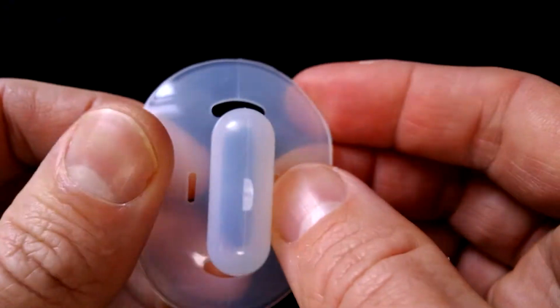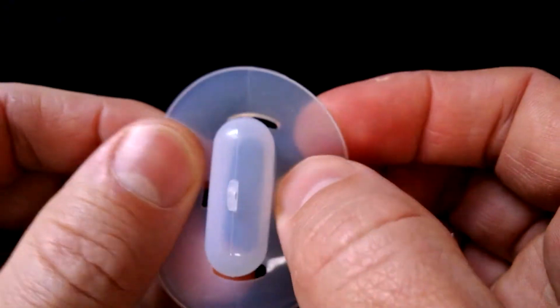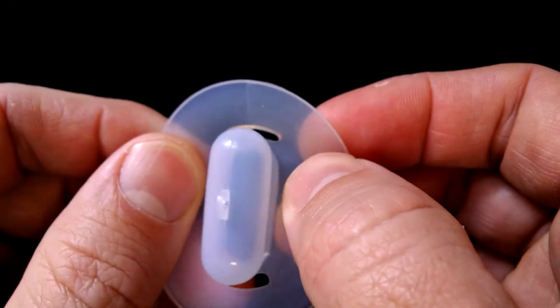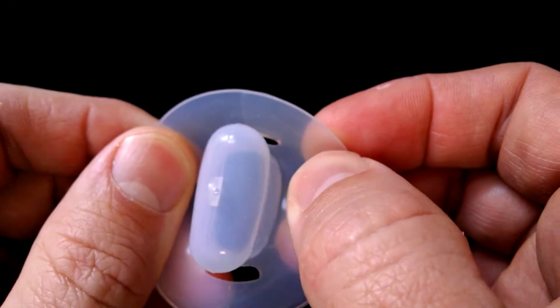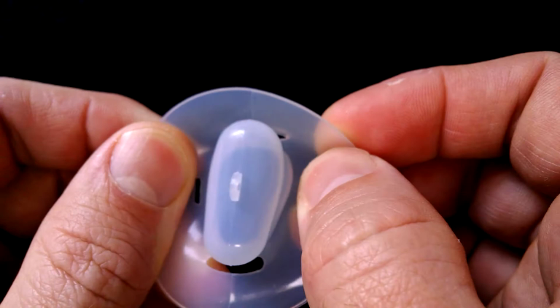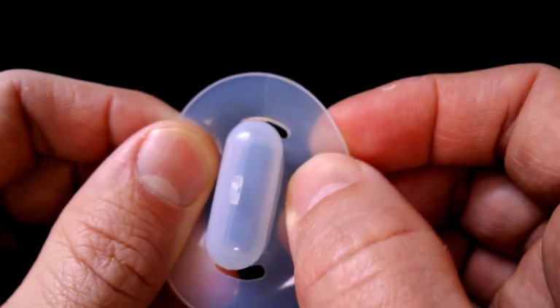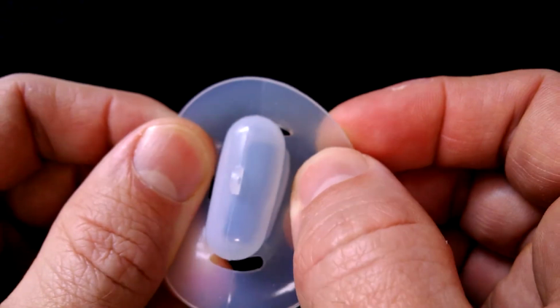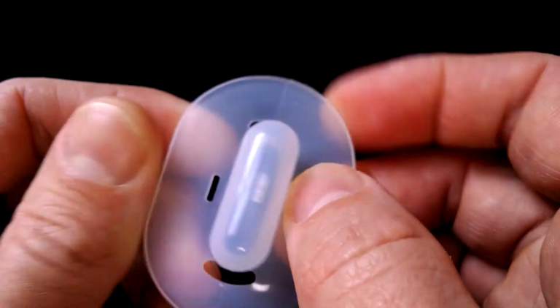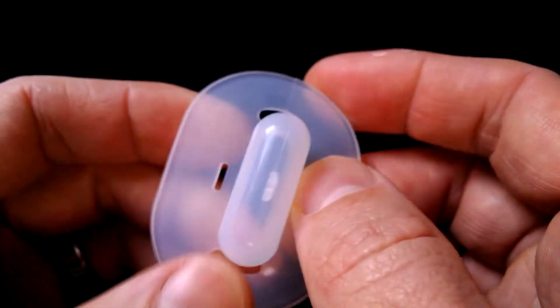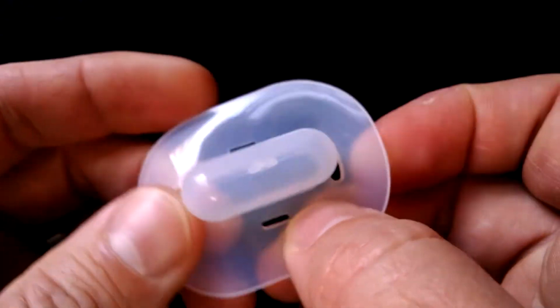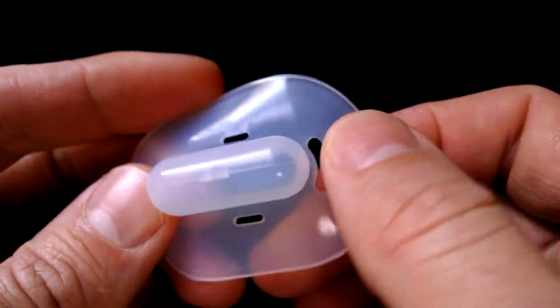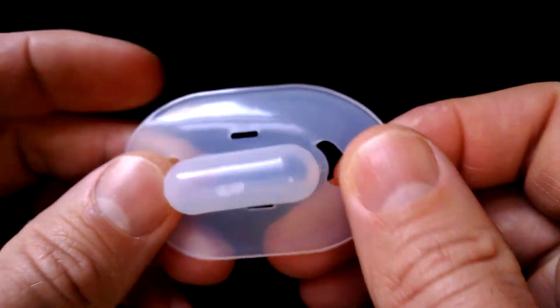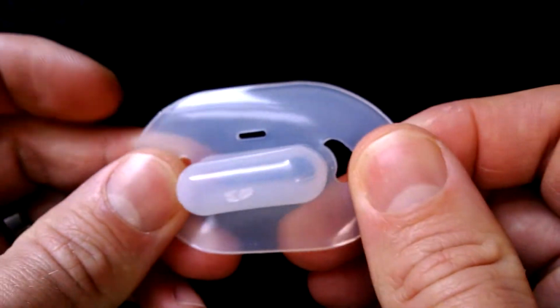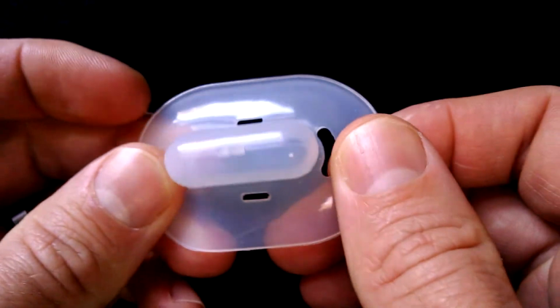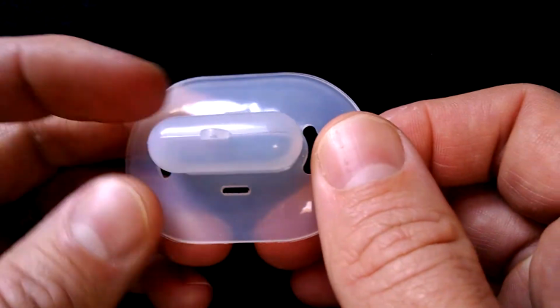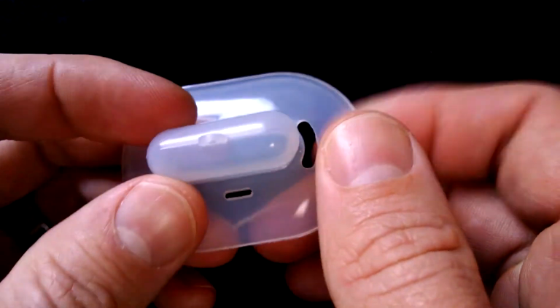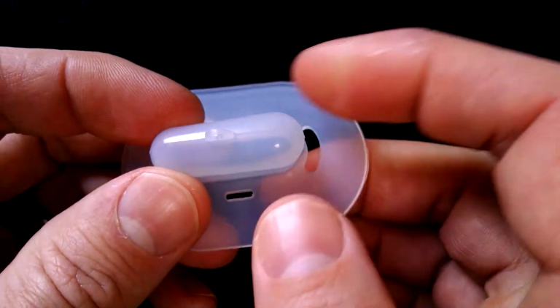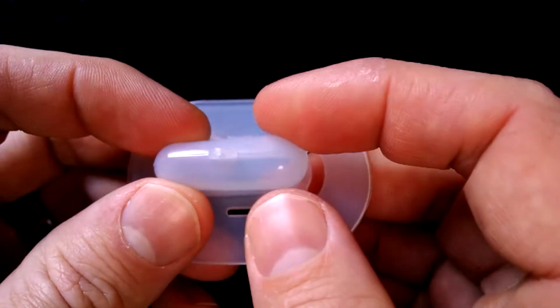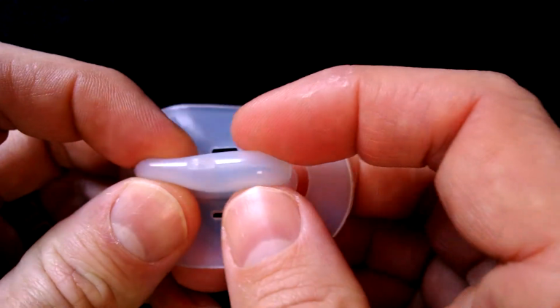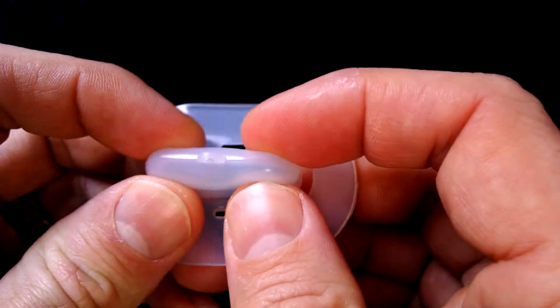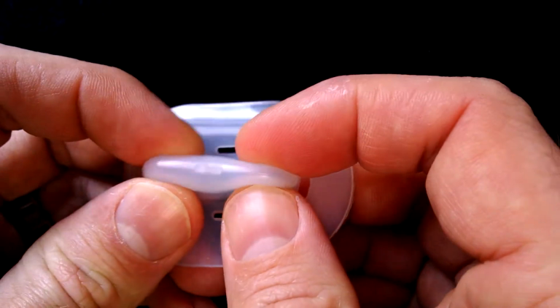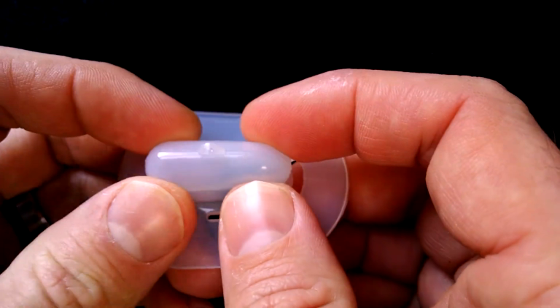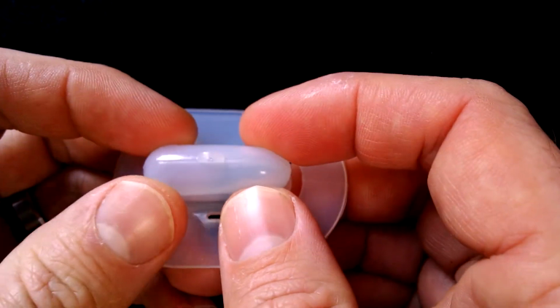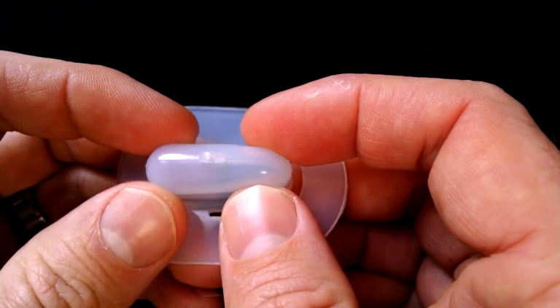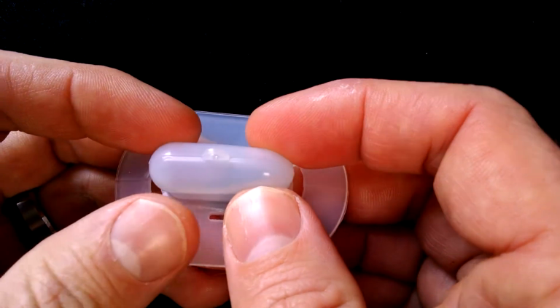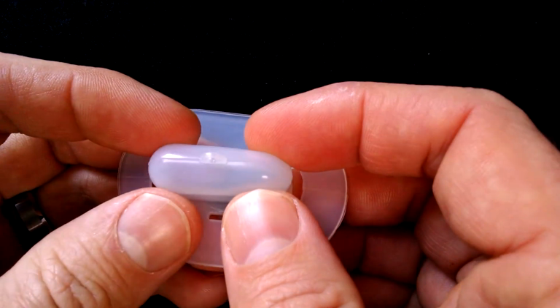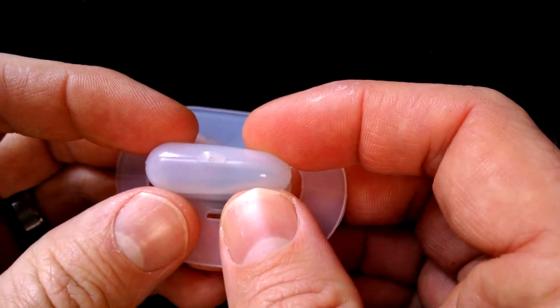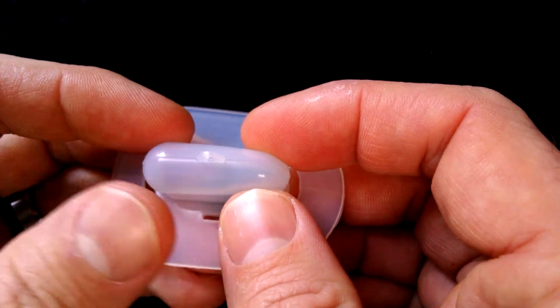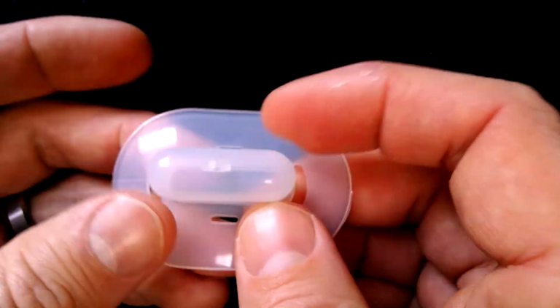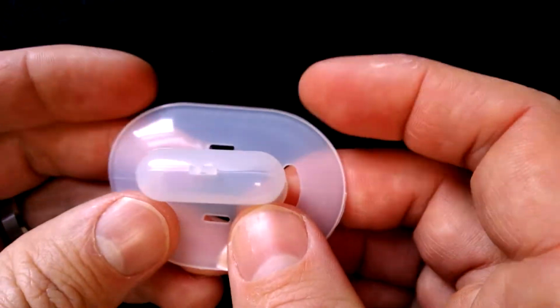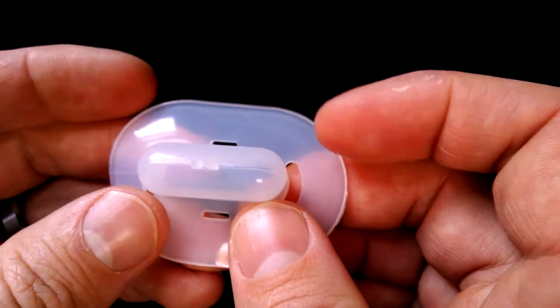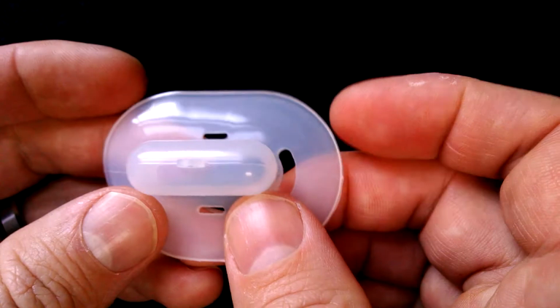It's very soft and very stretchable. This particular product is very inexpensive — it's about $20.